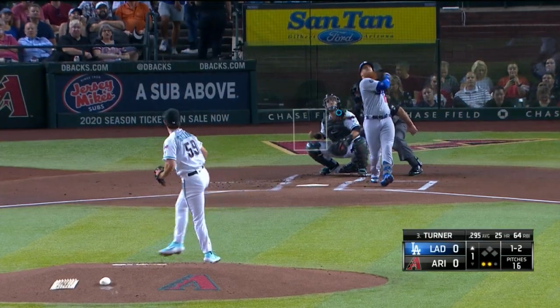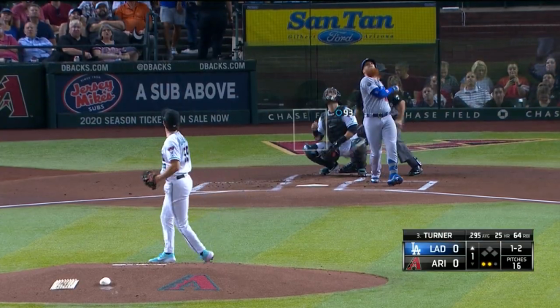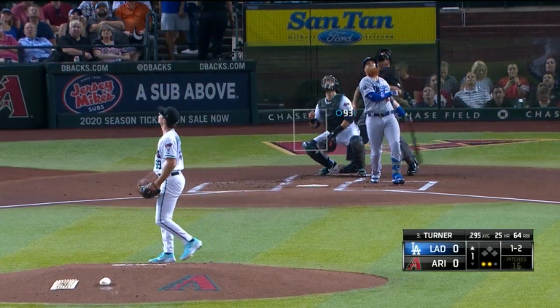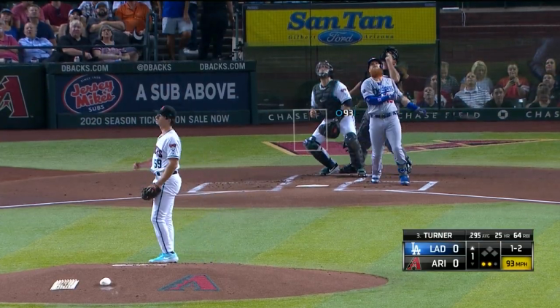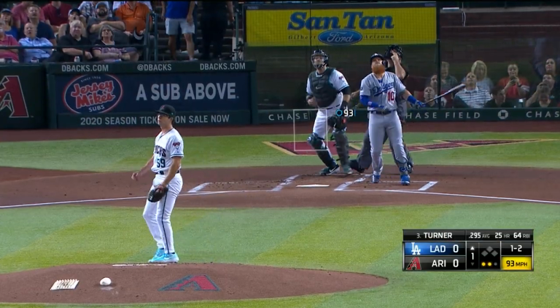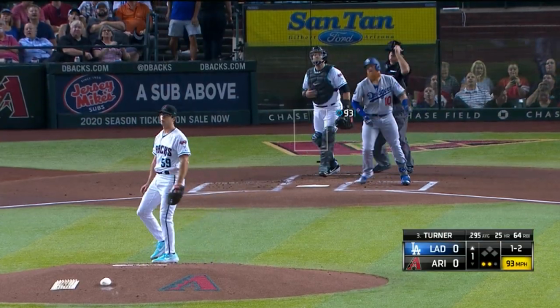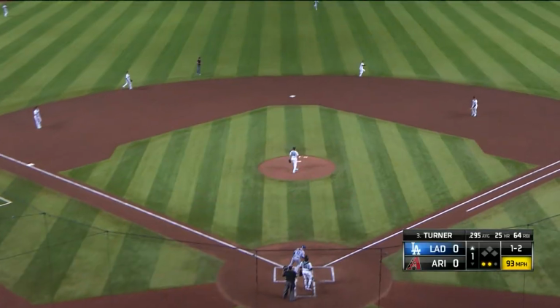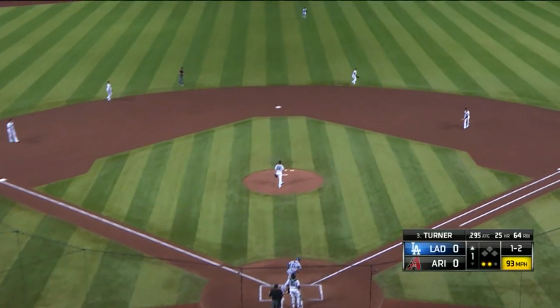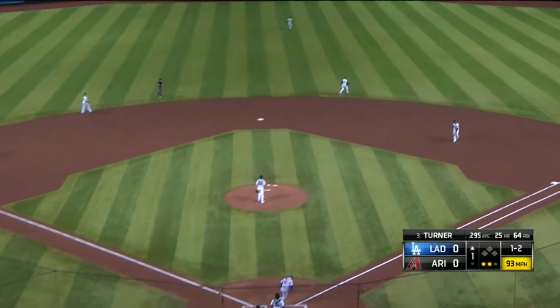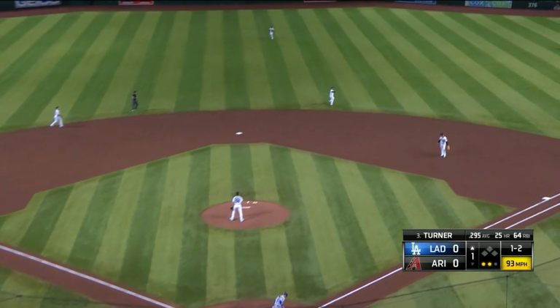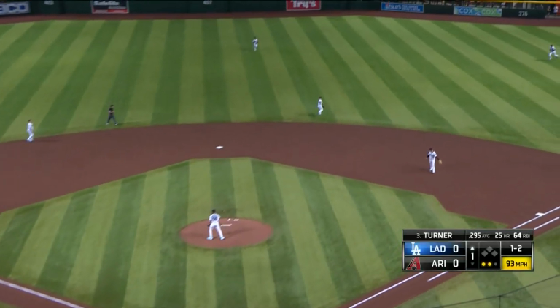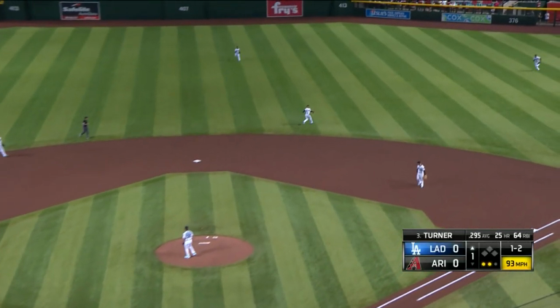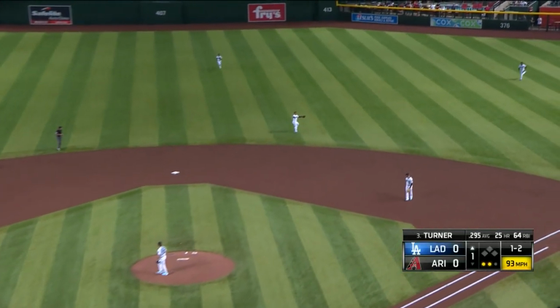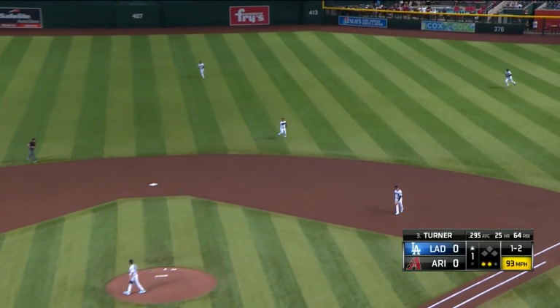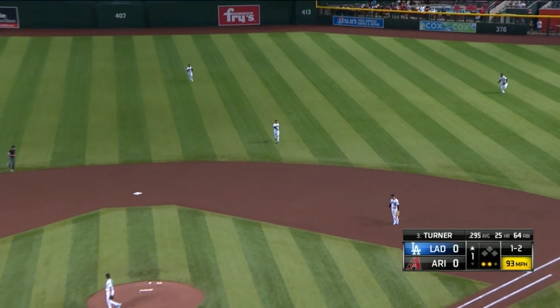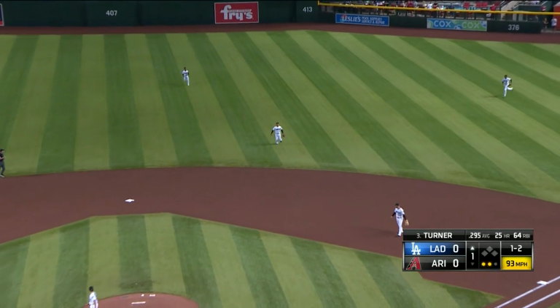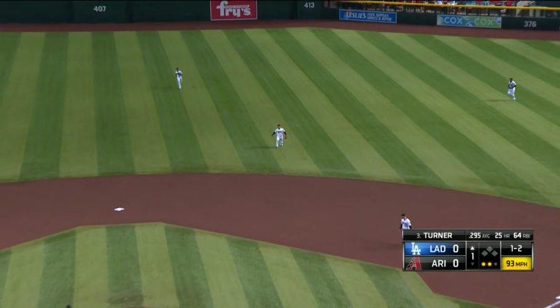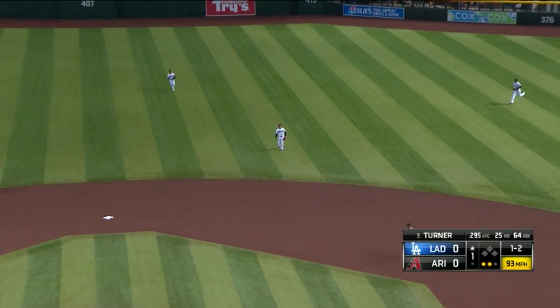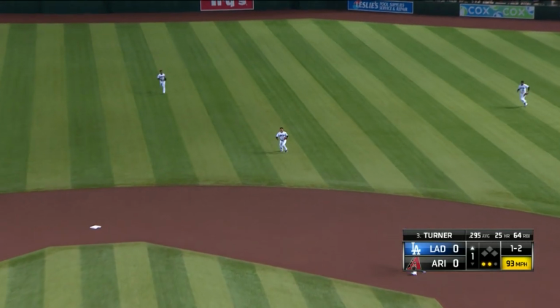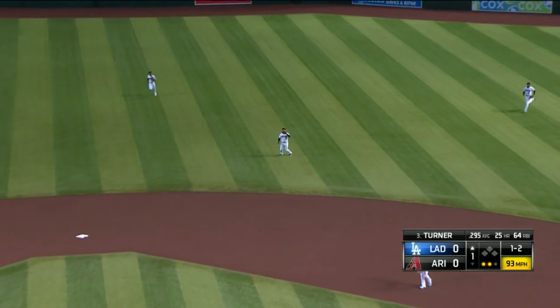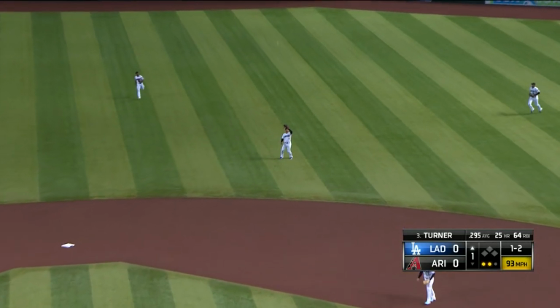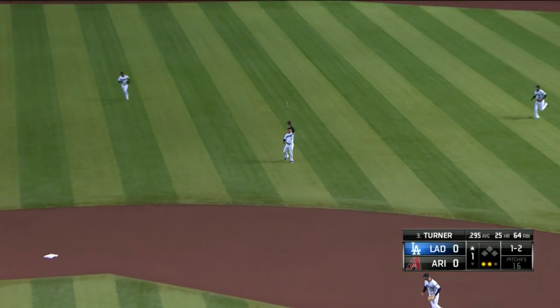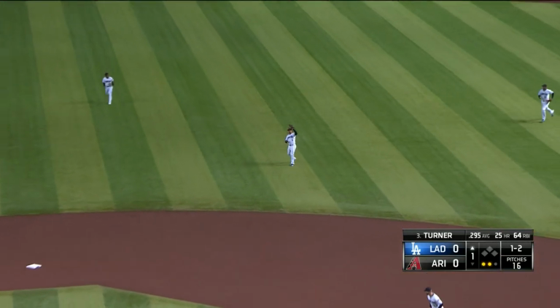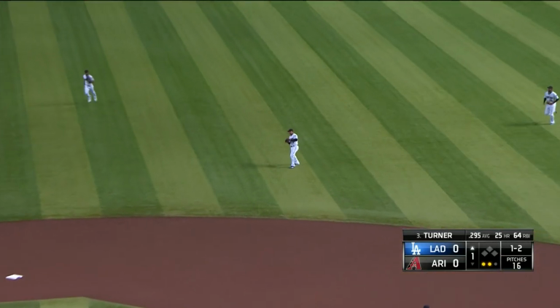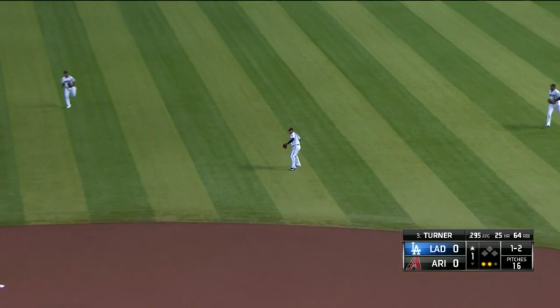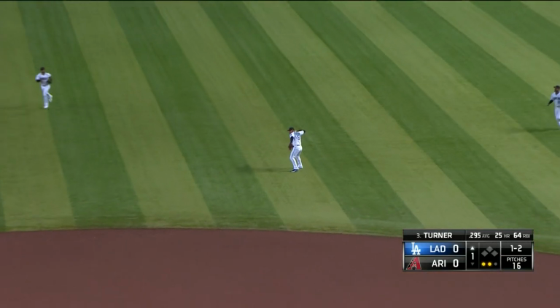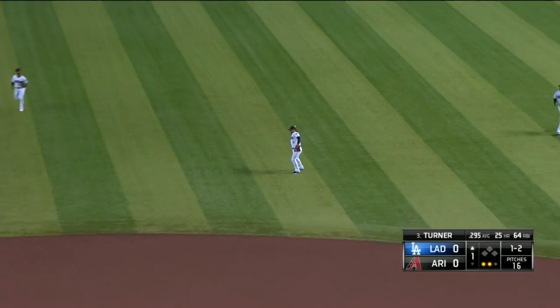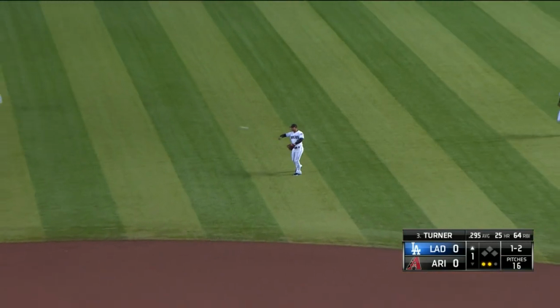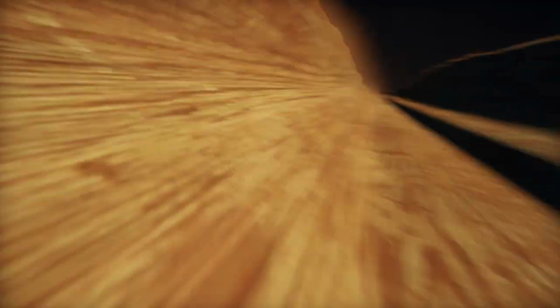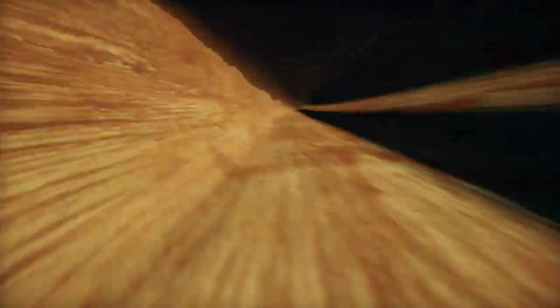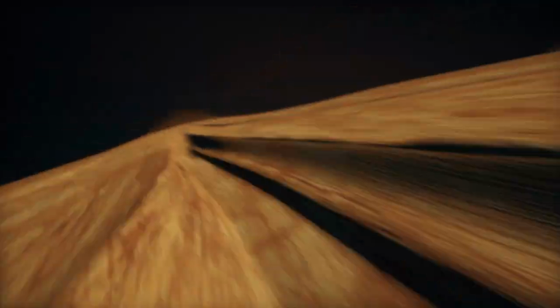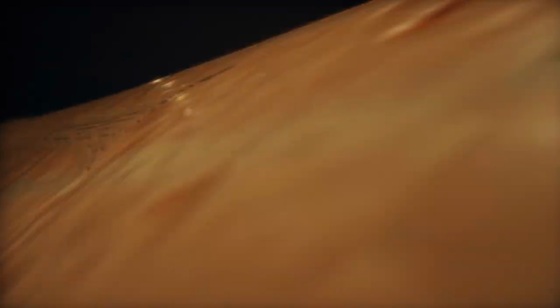Popped up on the infield. Escobar backing out a few steps into the outfield. He has it, and the inning is over.